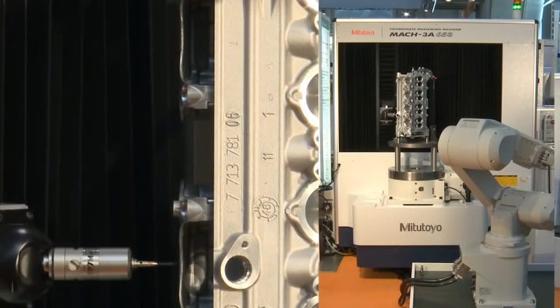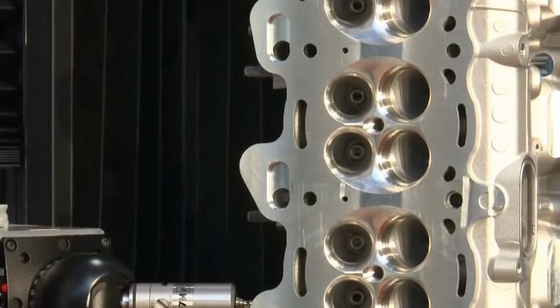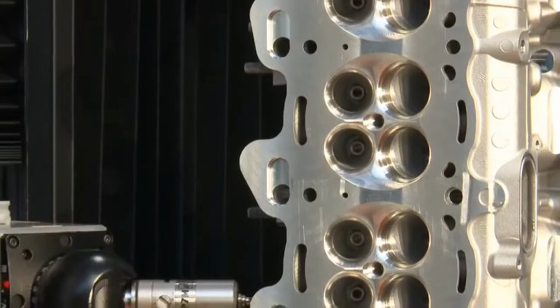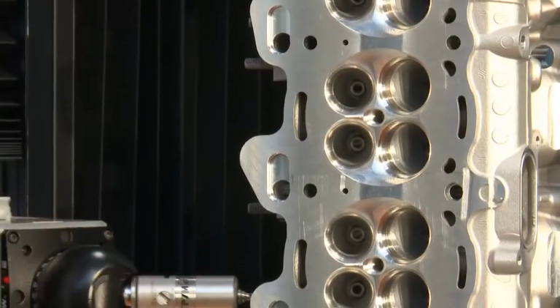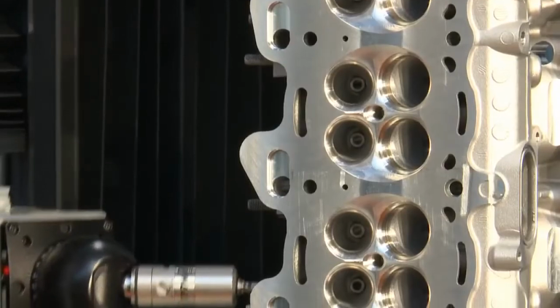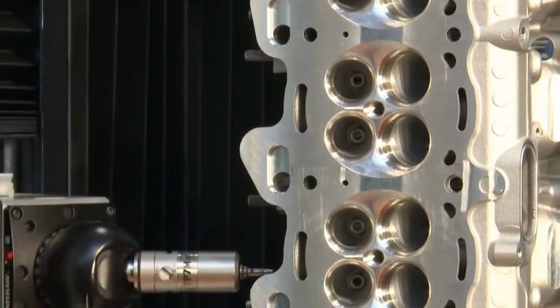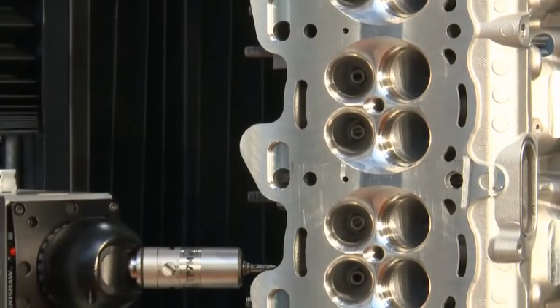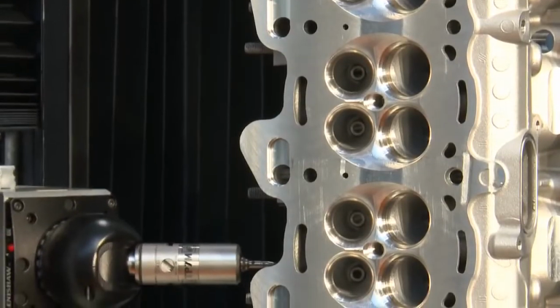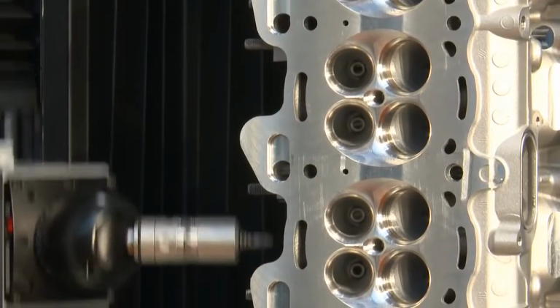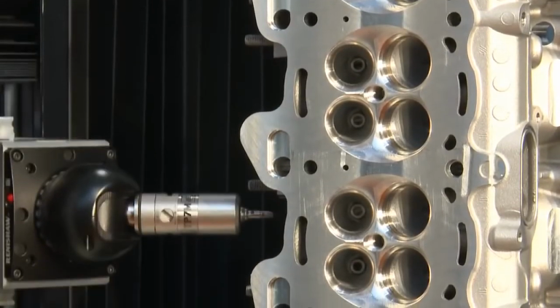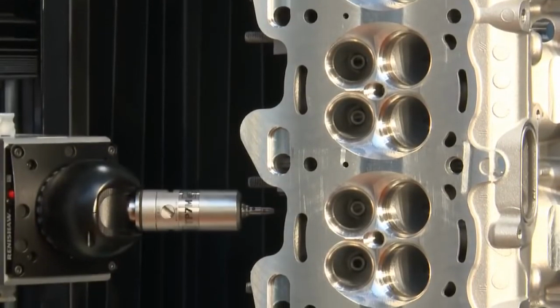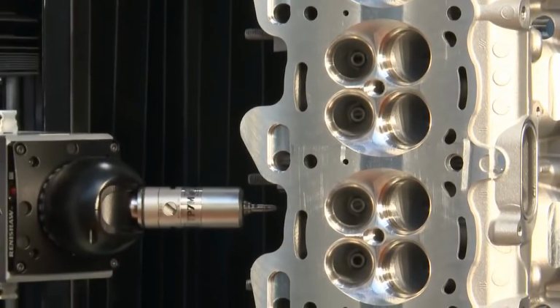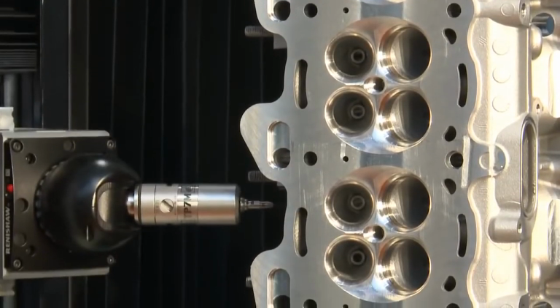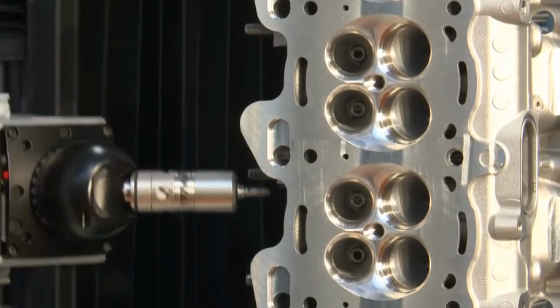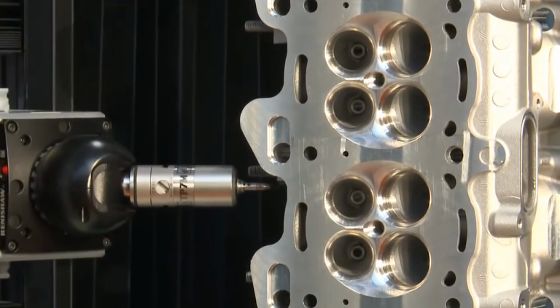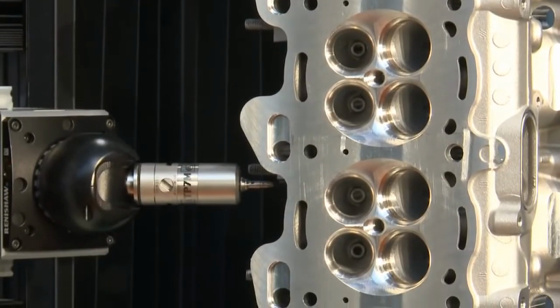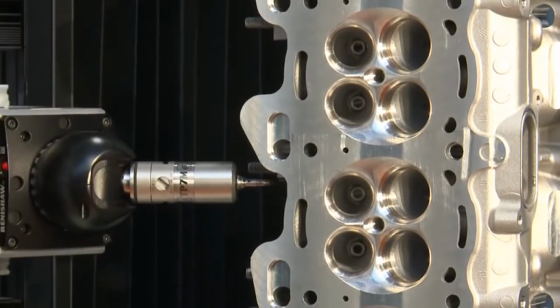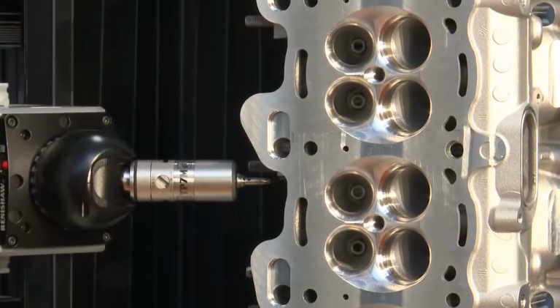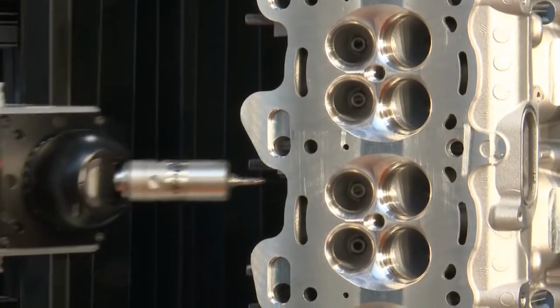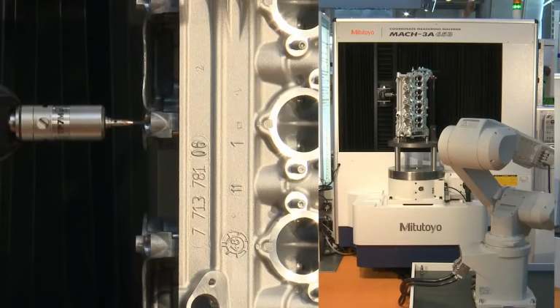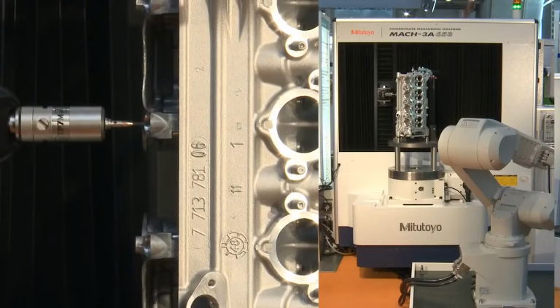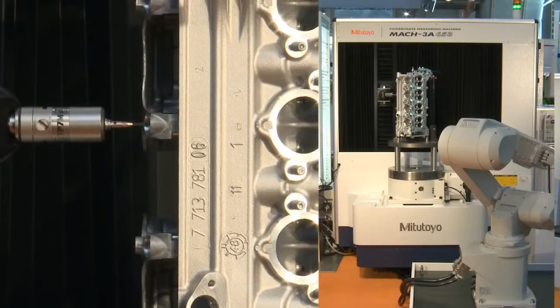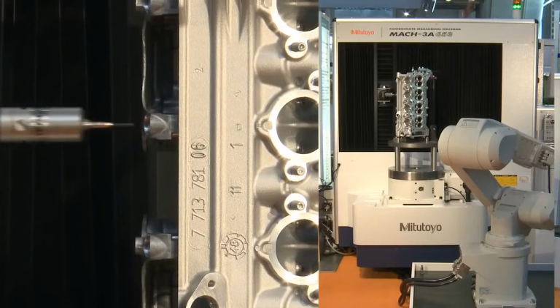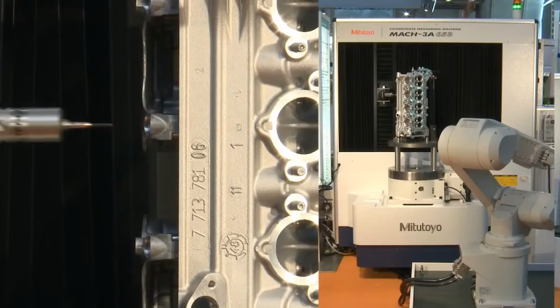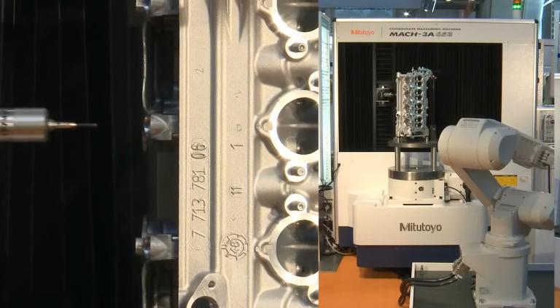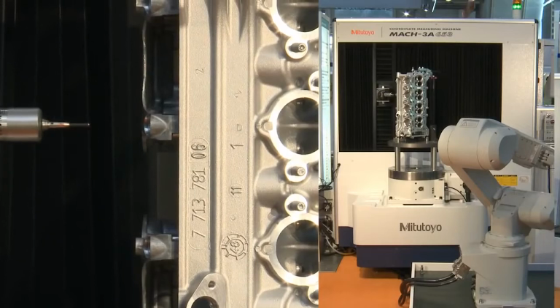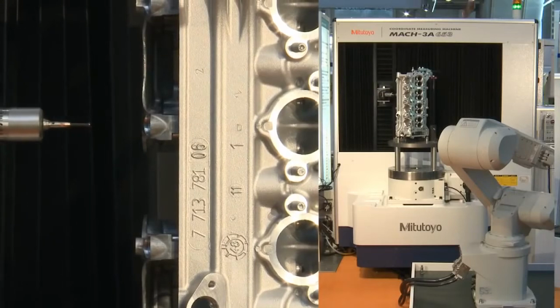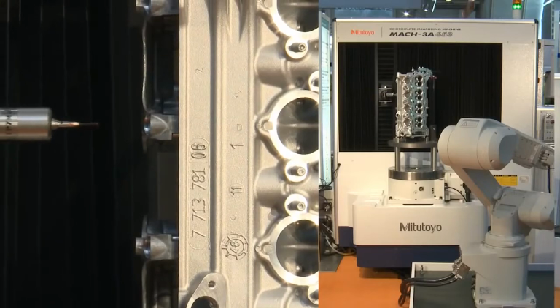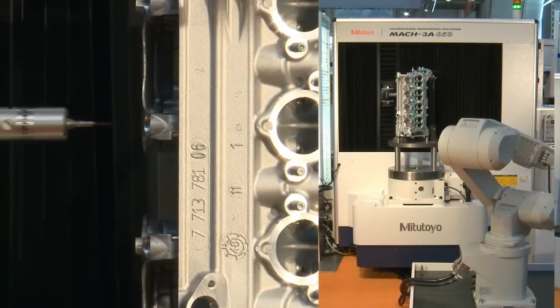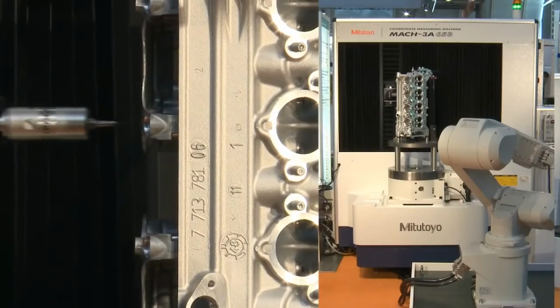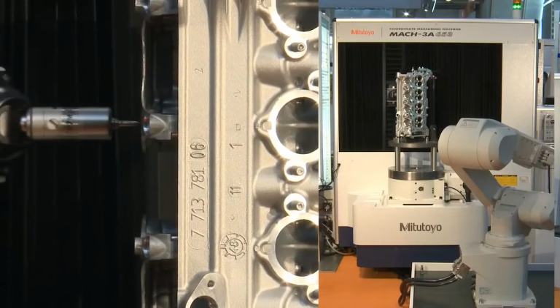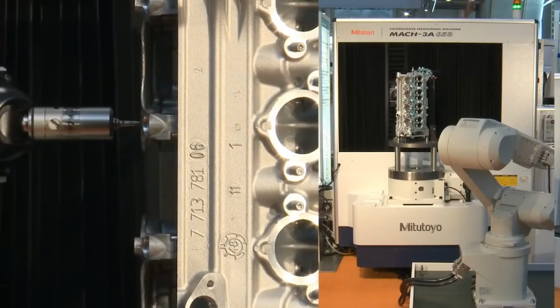Automated loading systems — for example by robots — will shorten setup times even more.